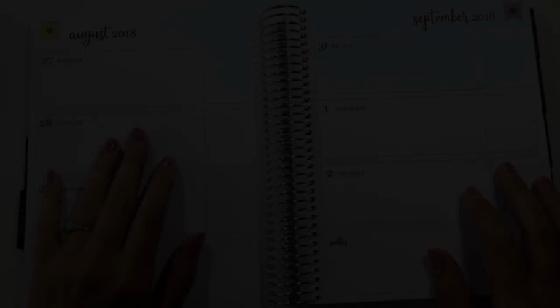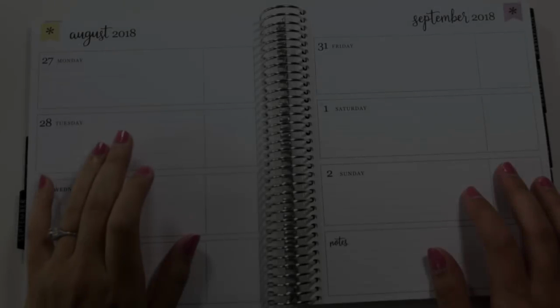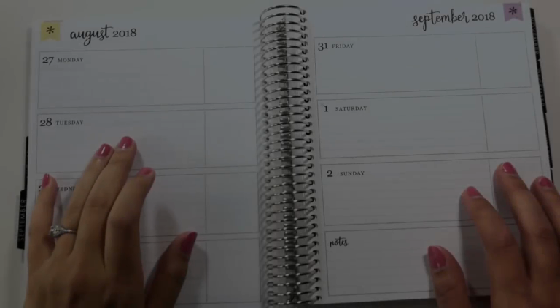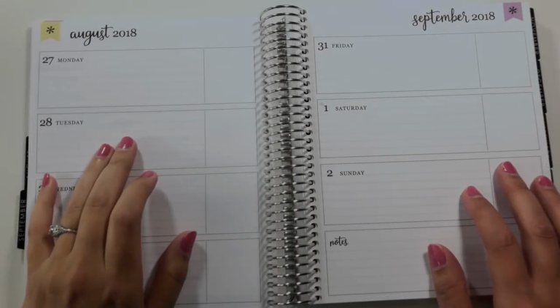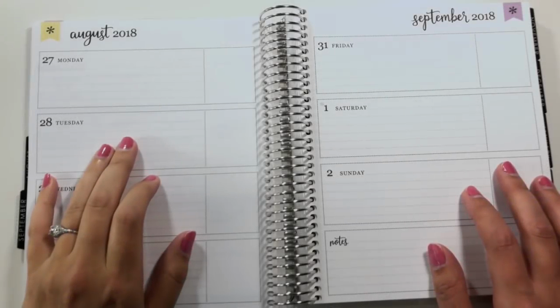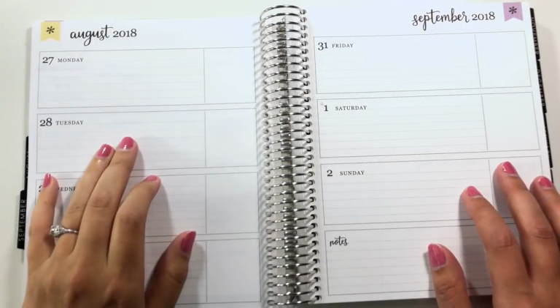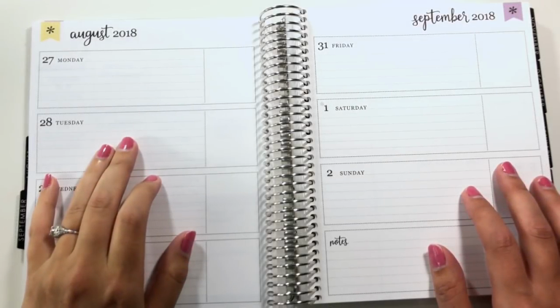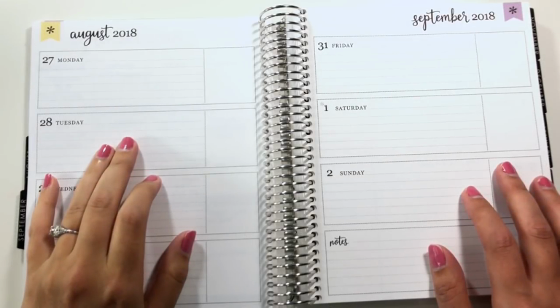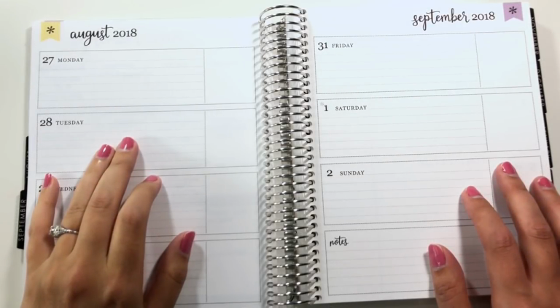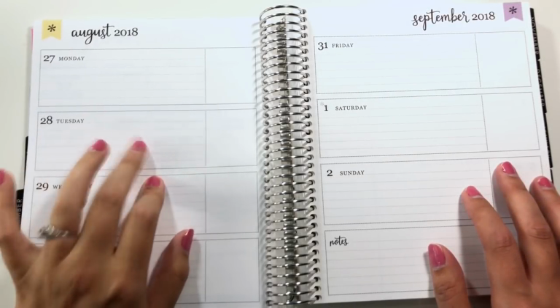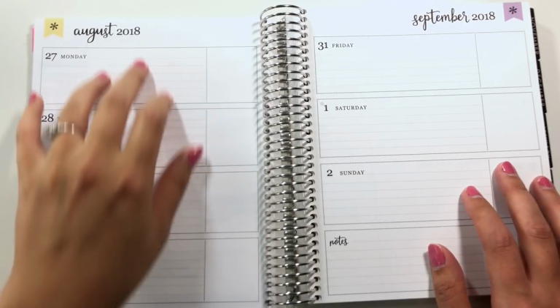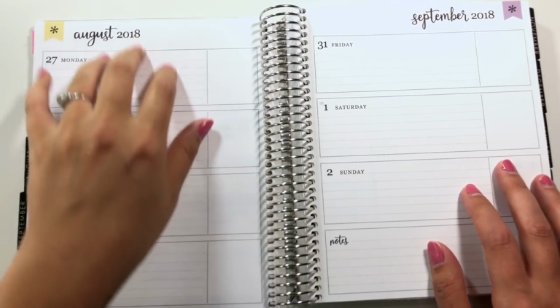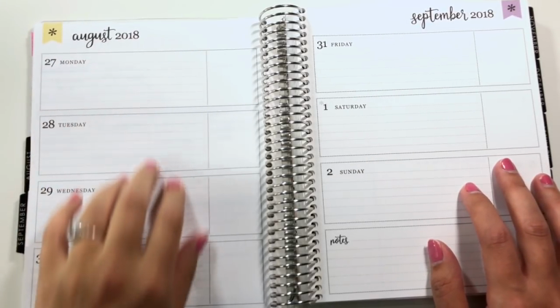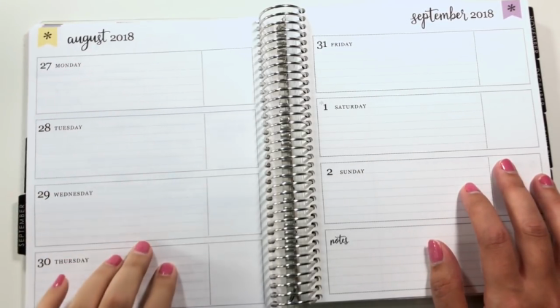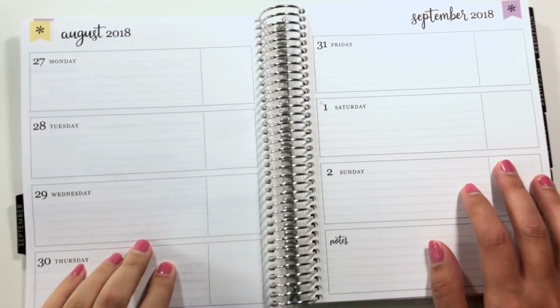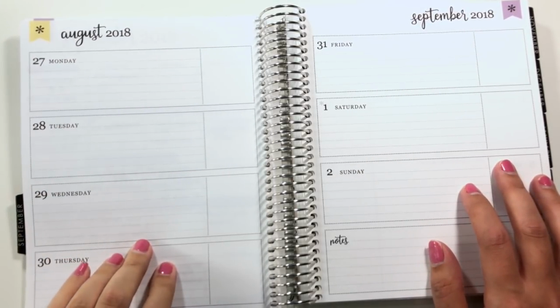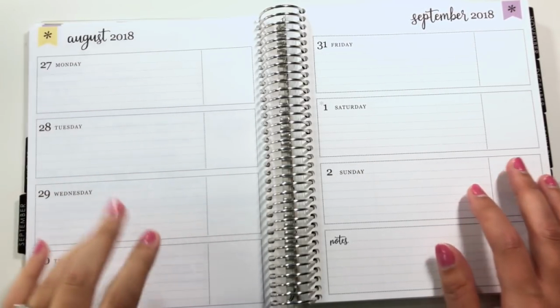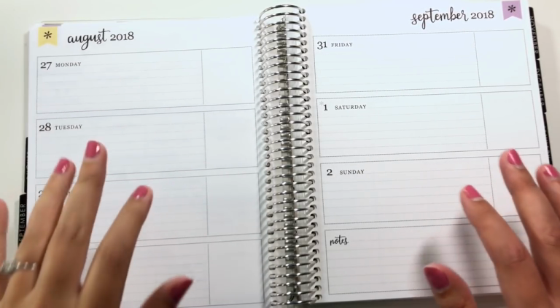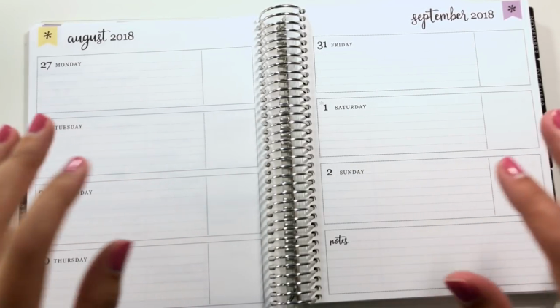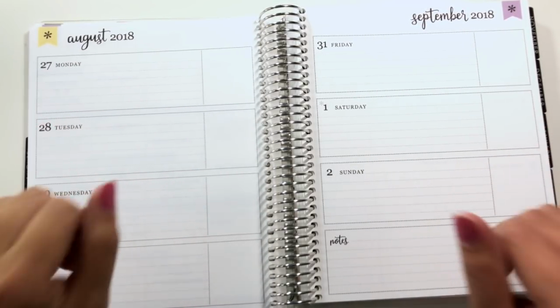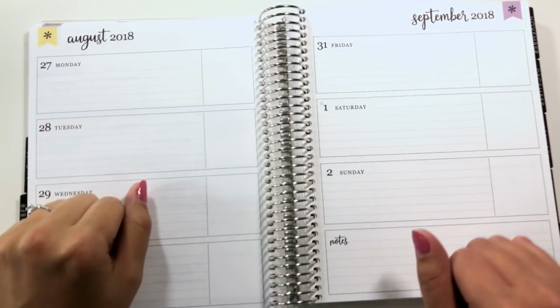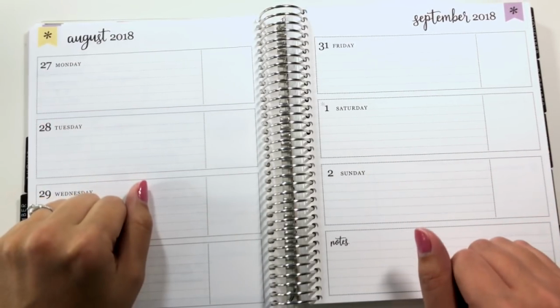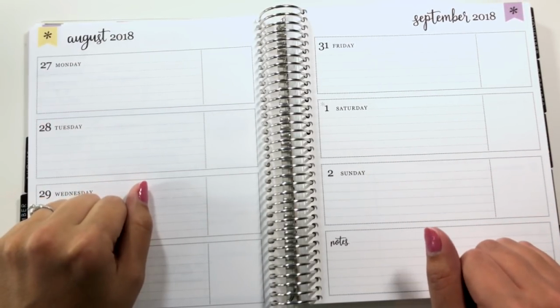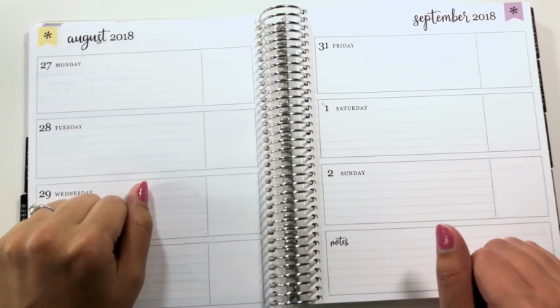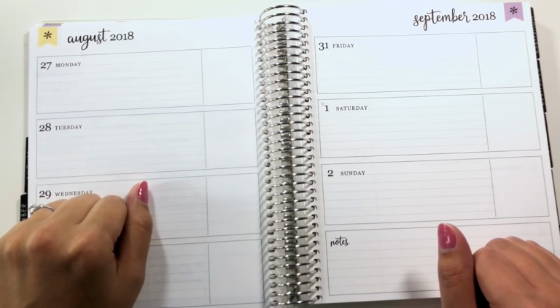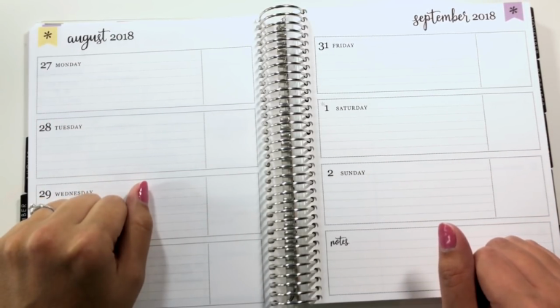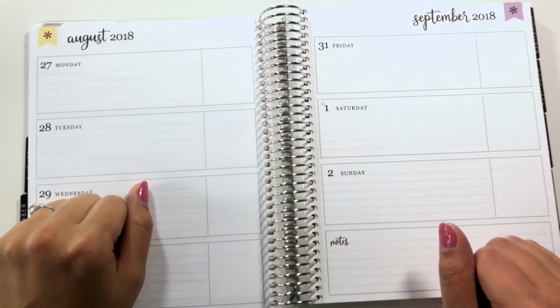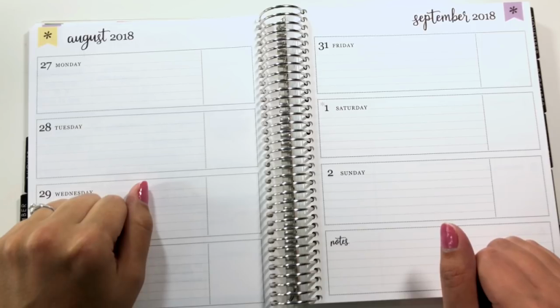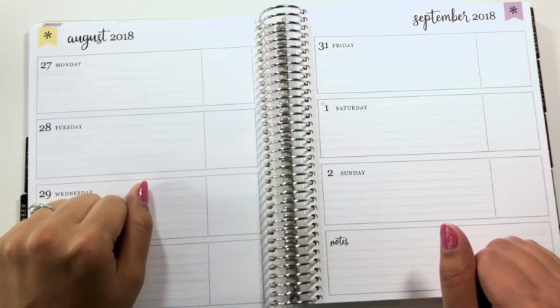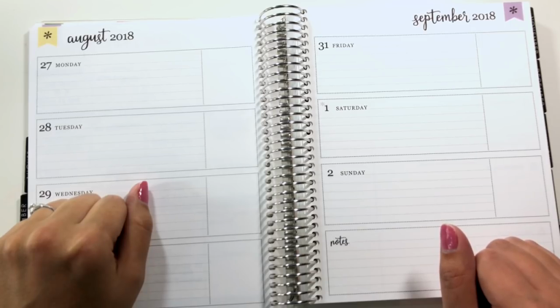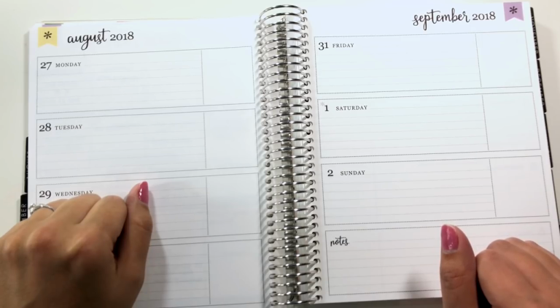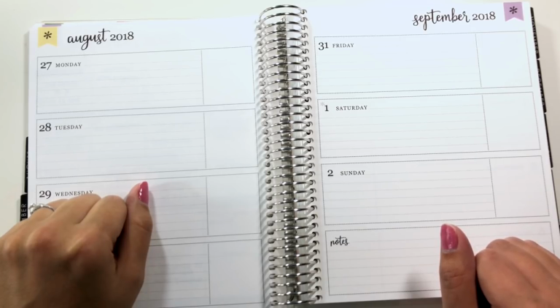I can still feel the puffy stickers from the live plan with me, but I'm so glad to get back to regular planning in my planner.